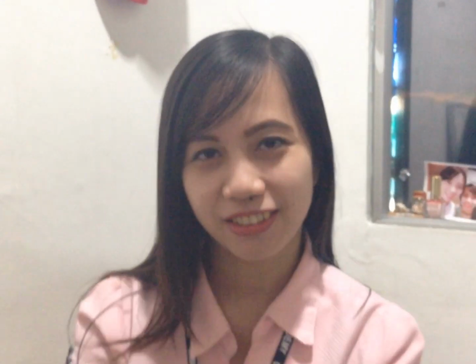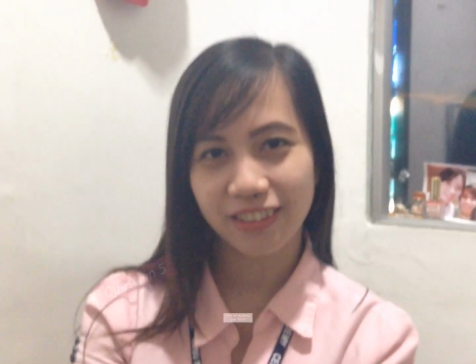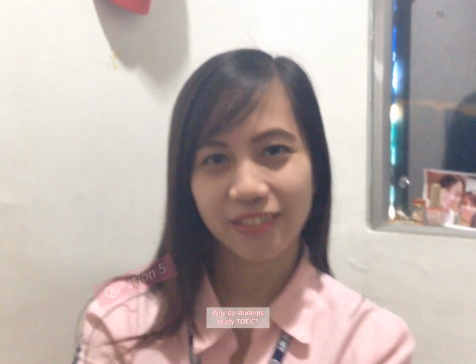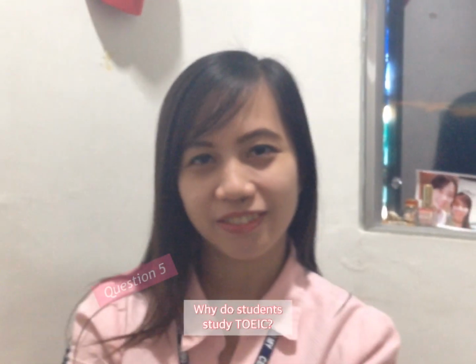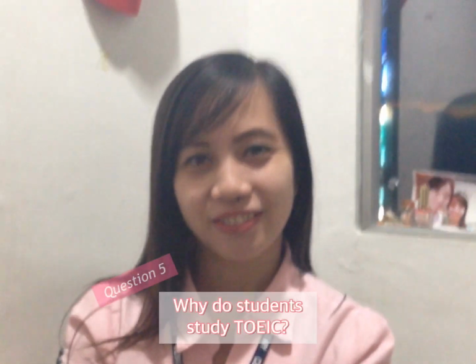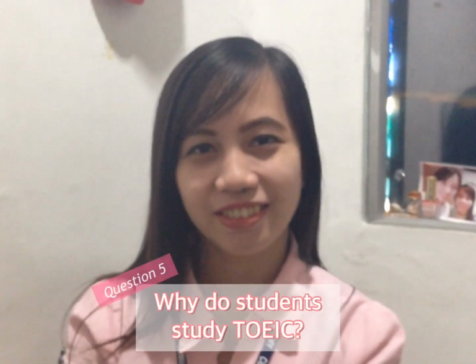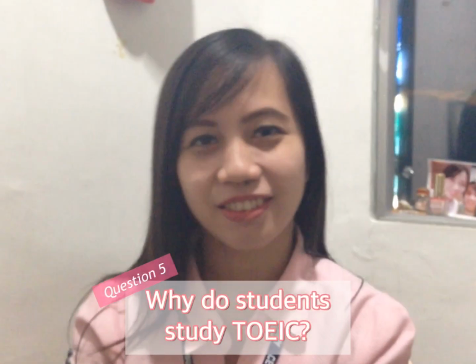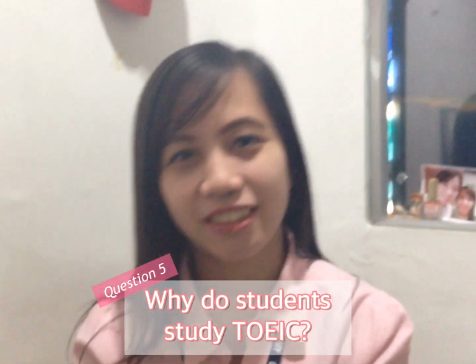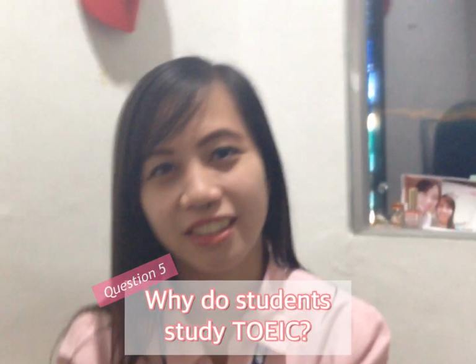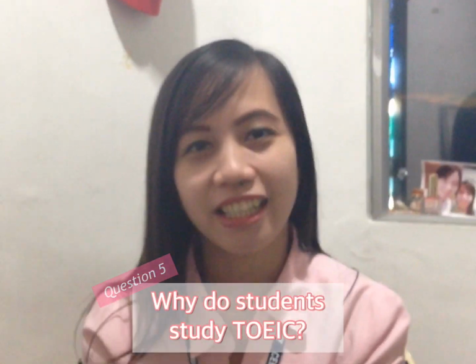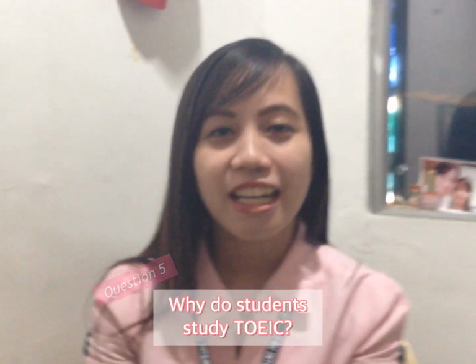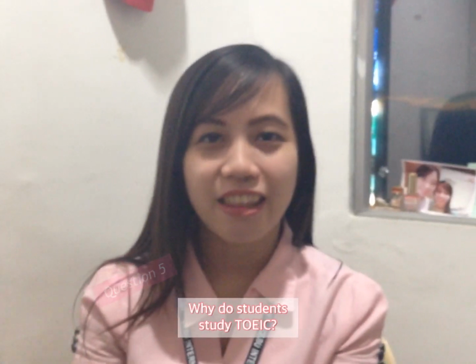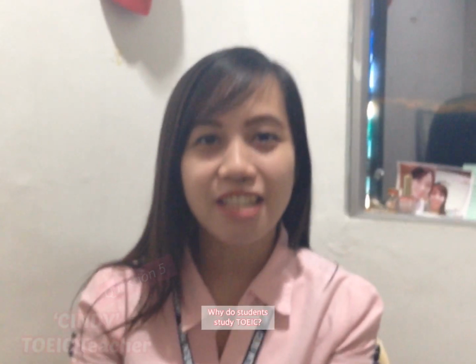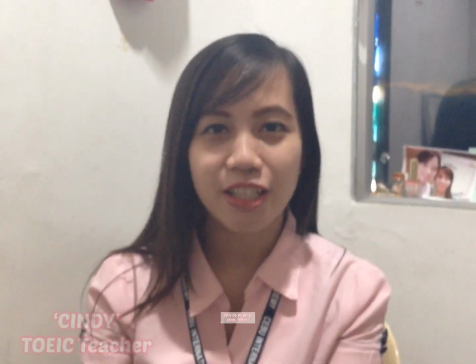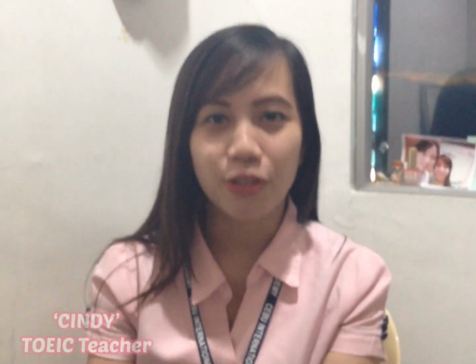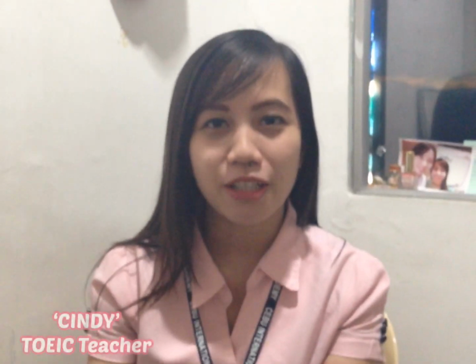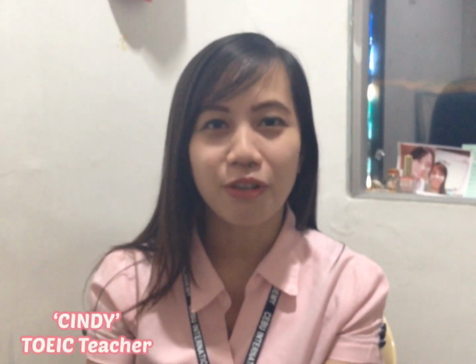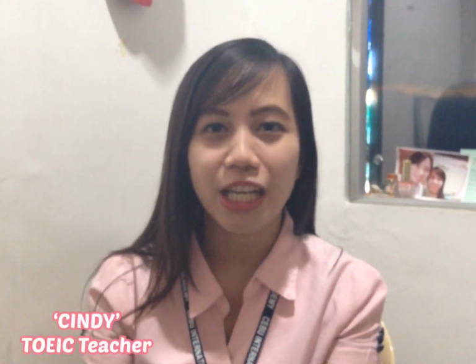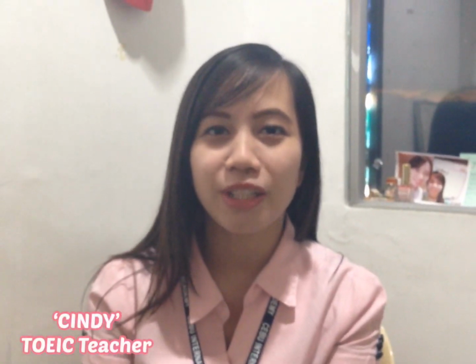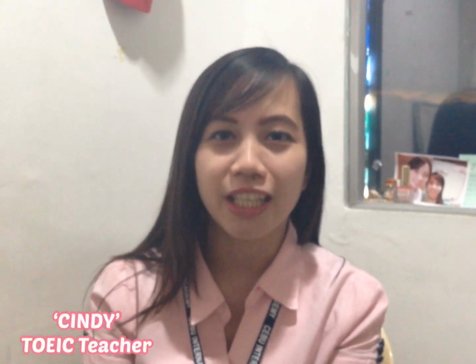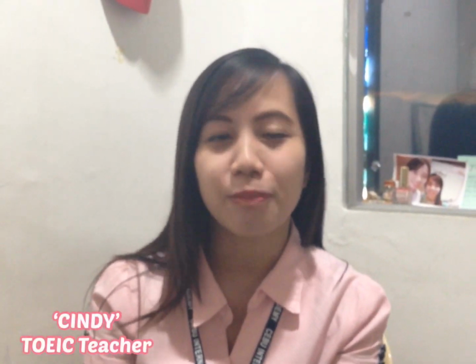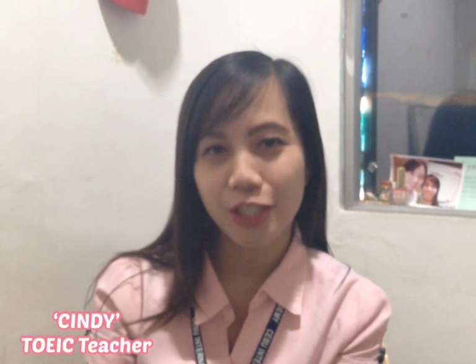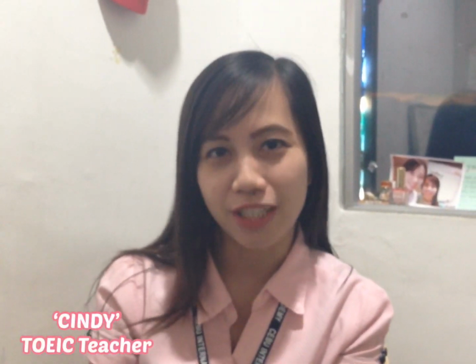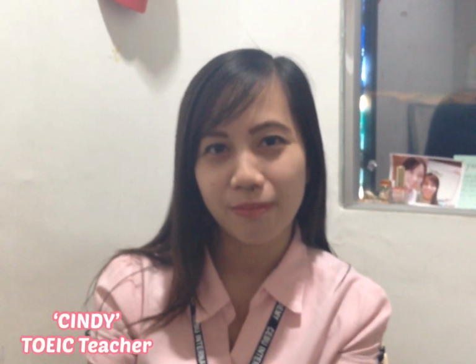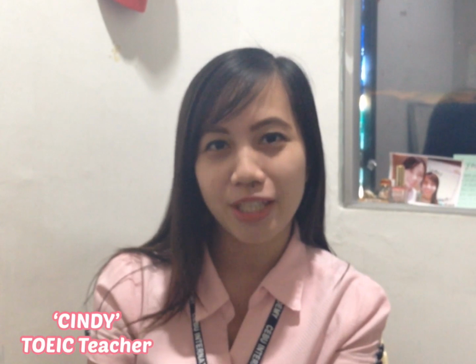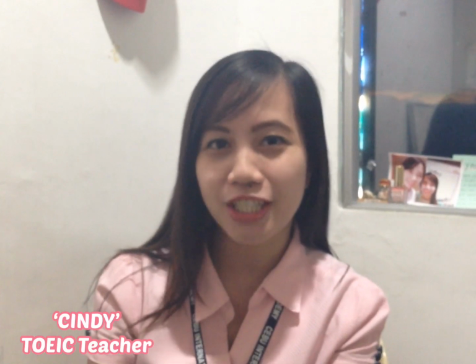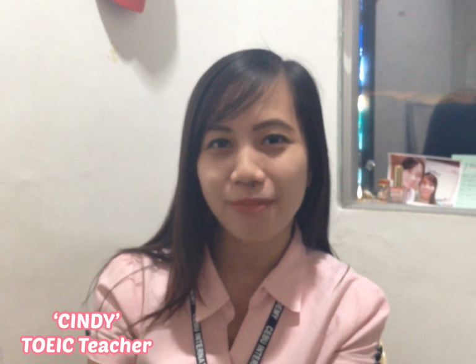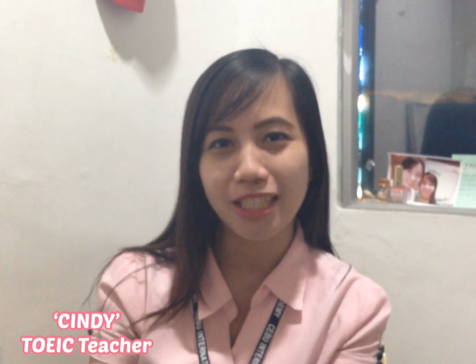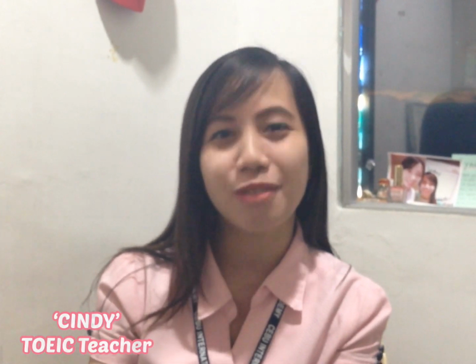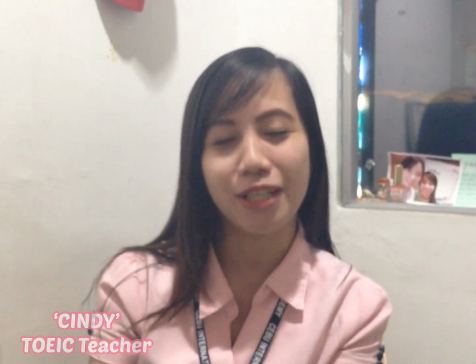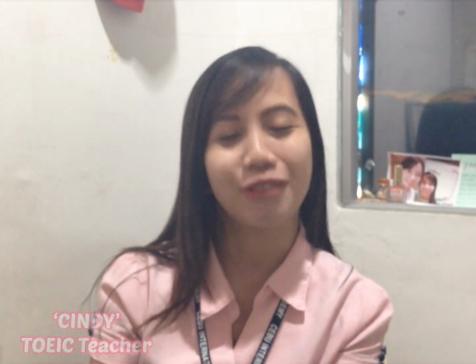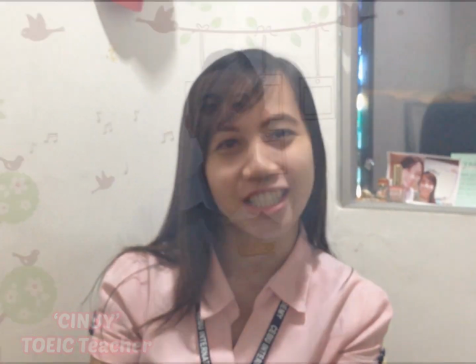Why do students study TOEIC? They study TOEIC because they want to get a better job. Better job means better future.